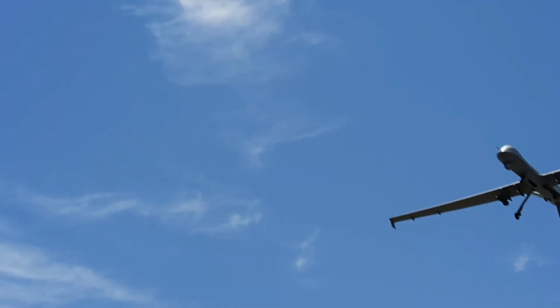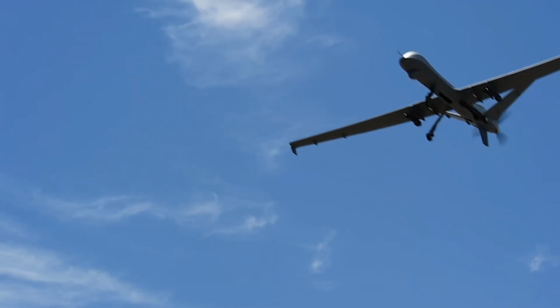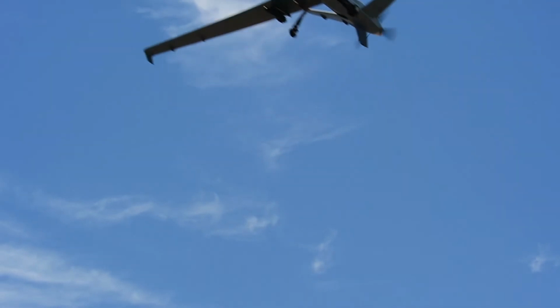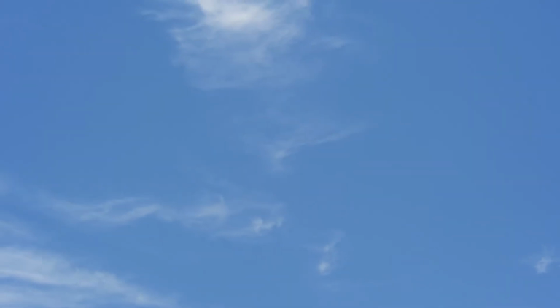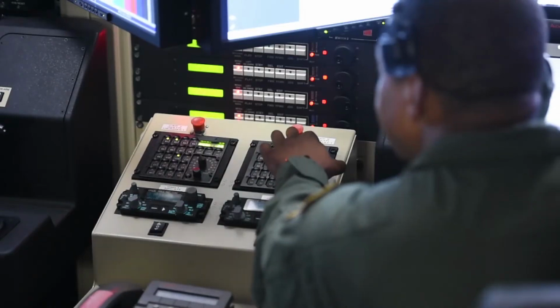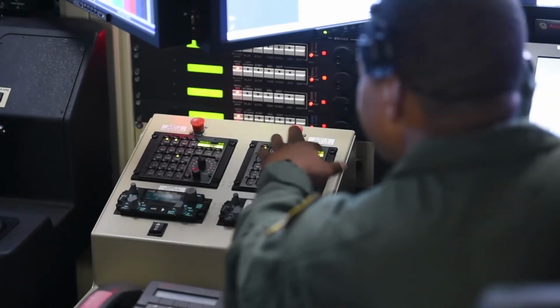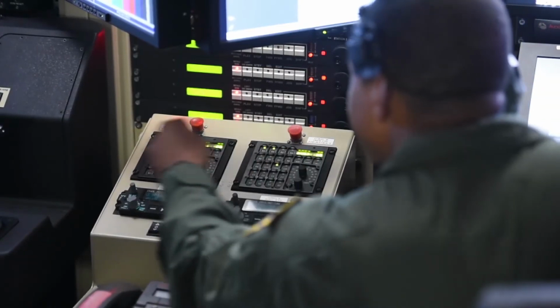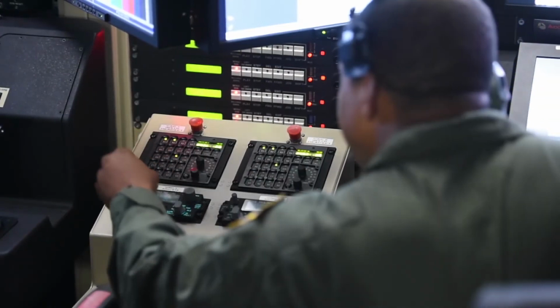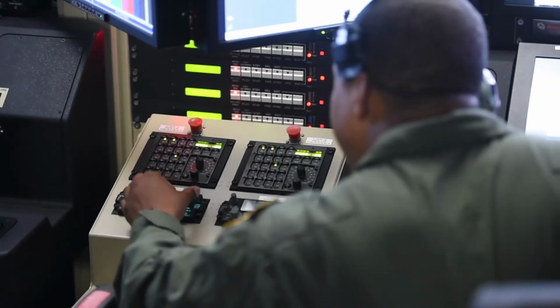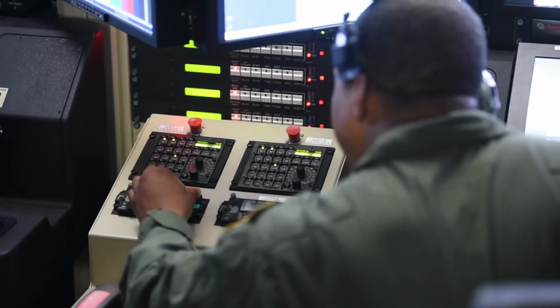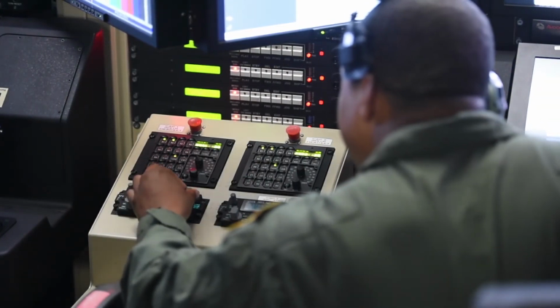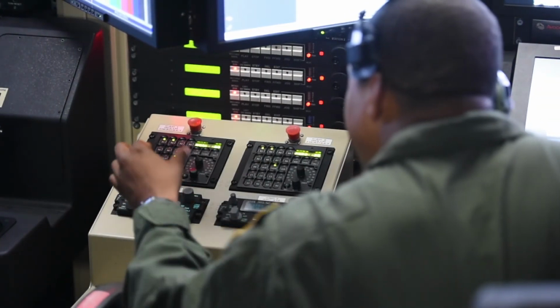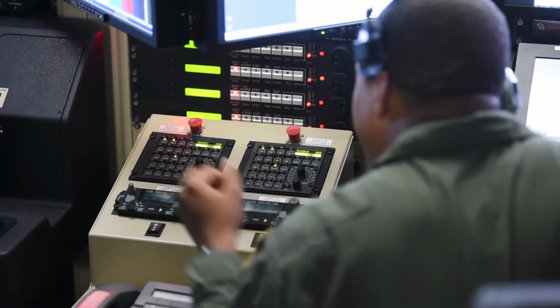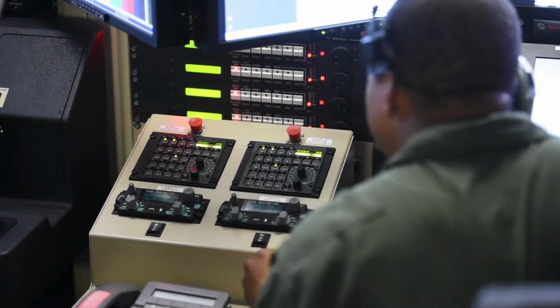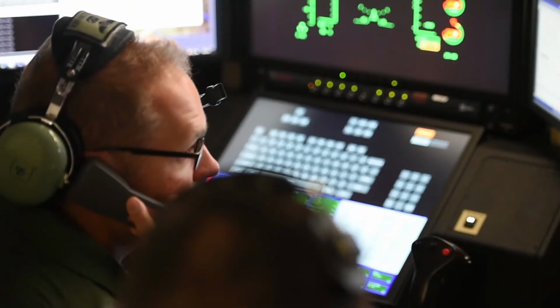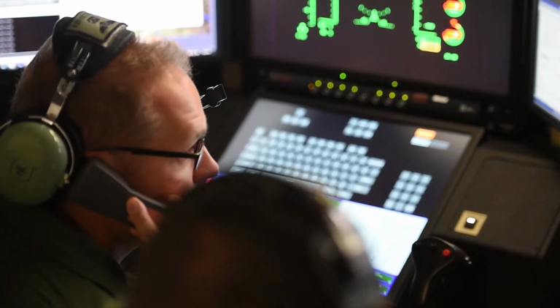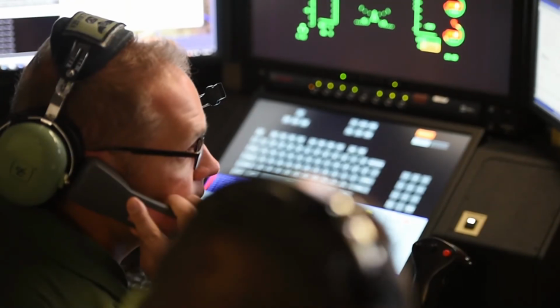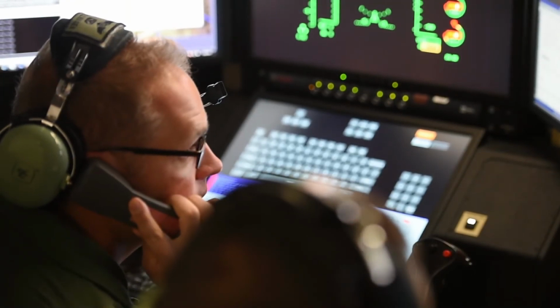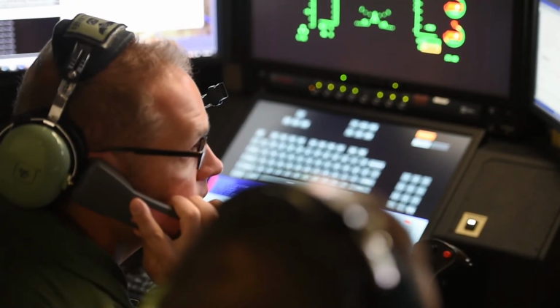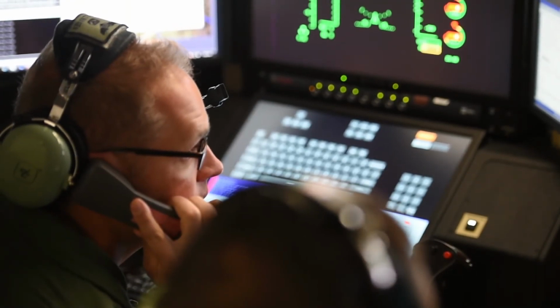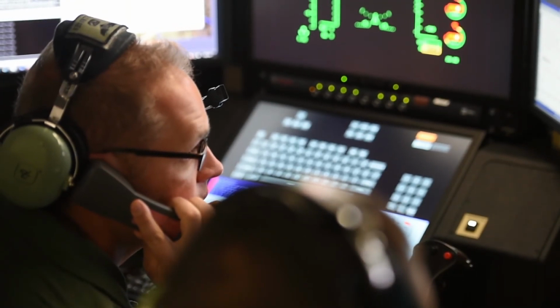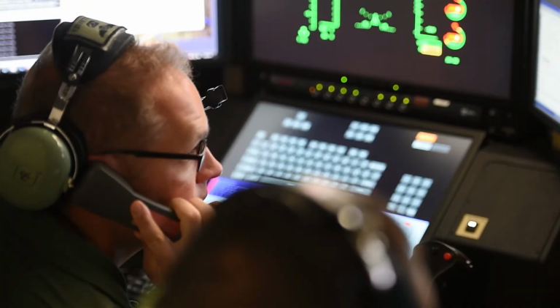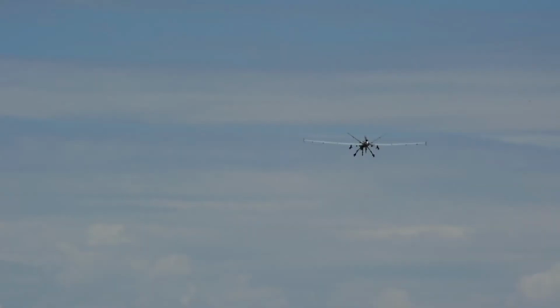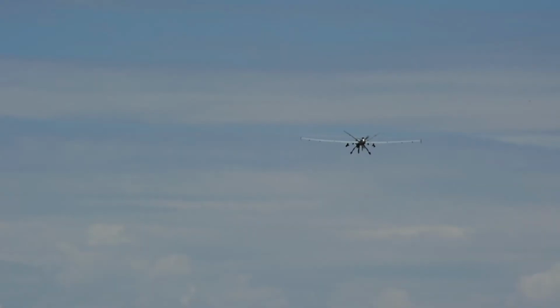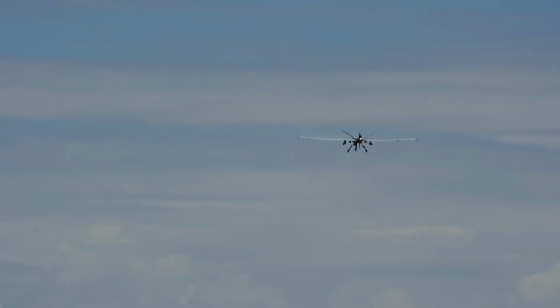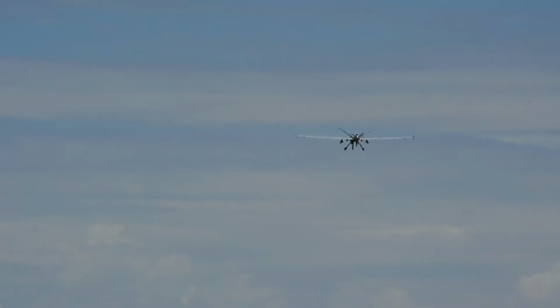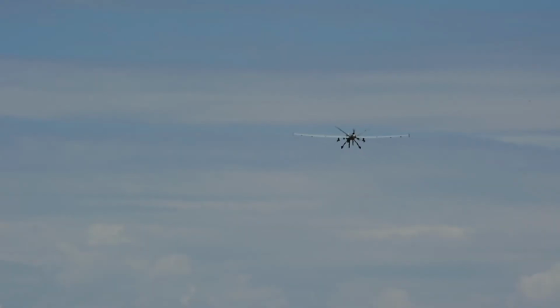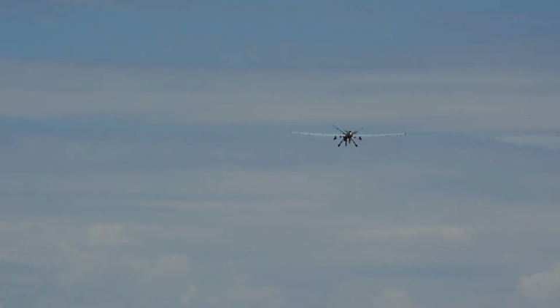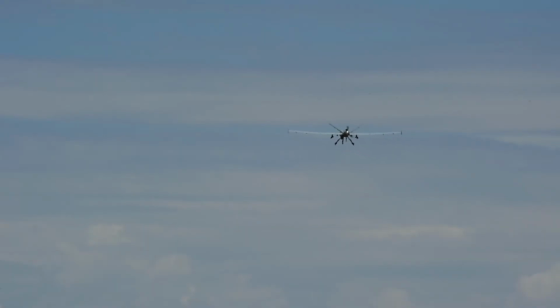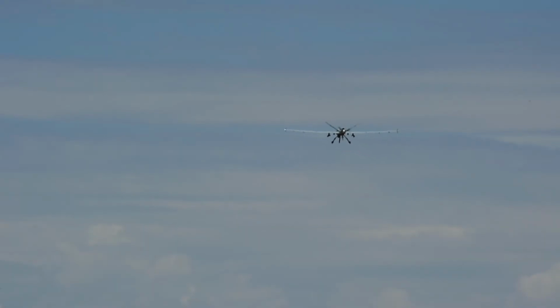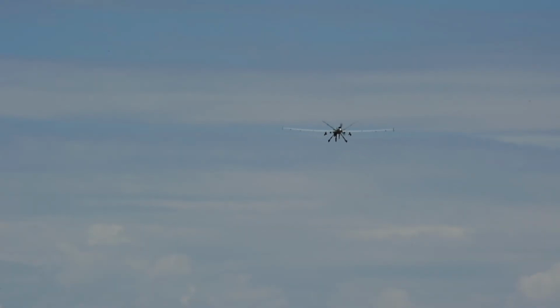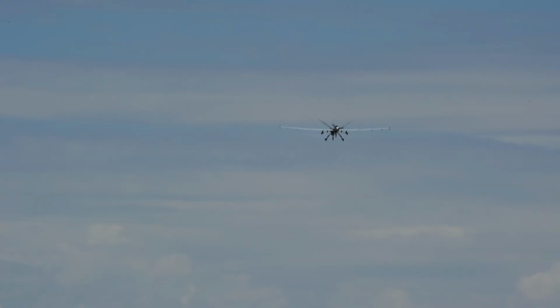Holloman will continue to upgrade its RPA fleet and GCSs to keep up with the current demand.